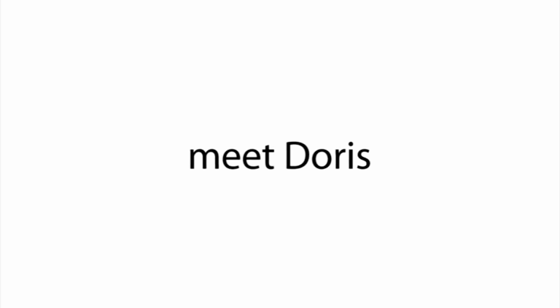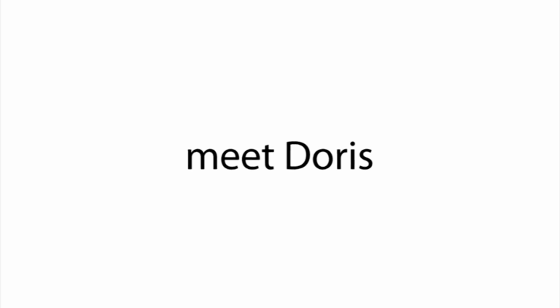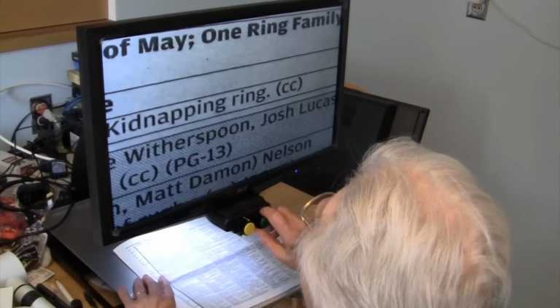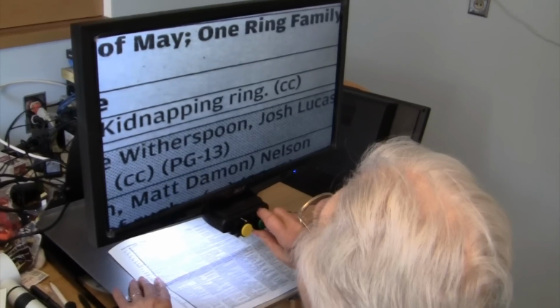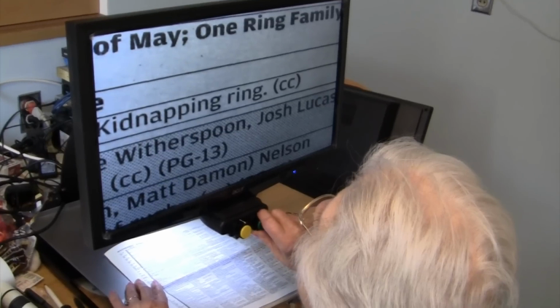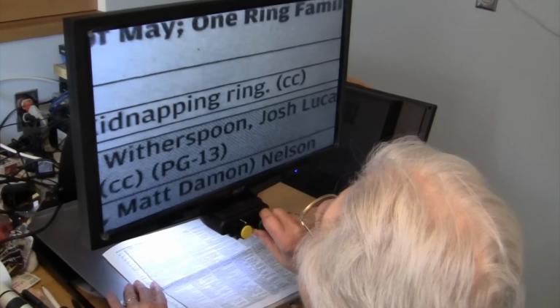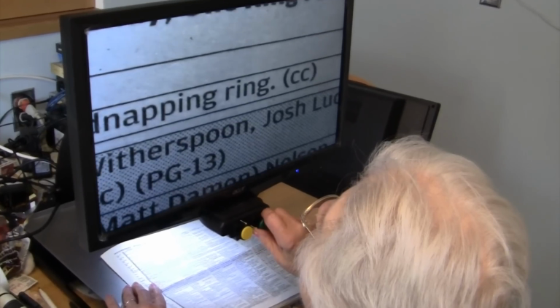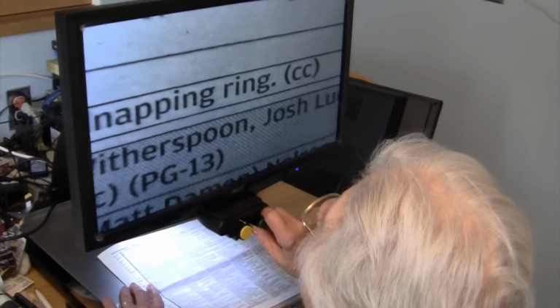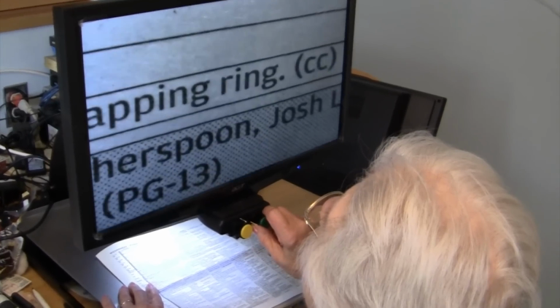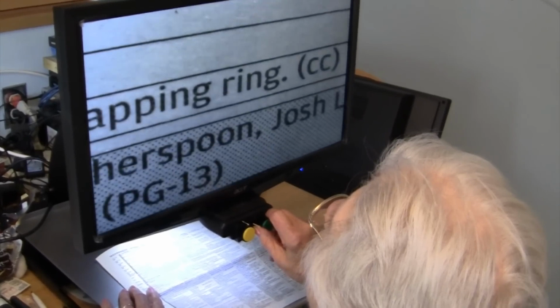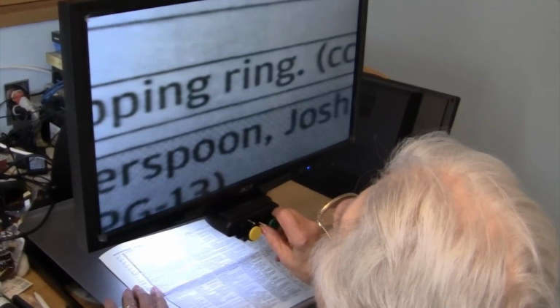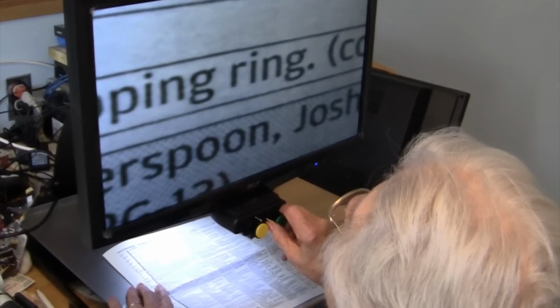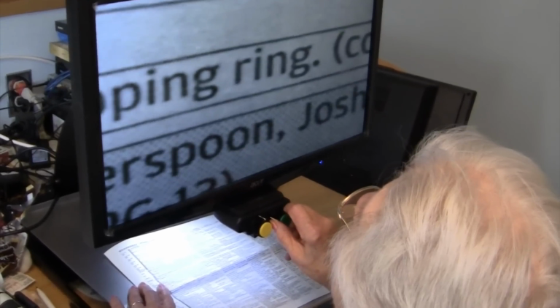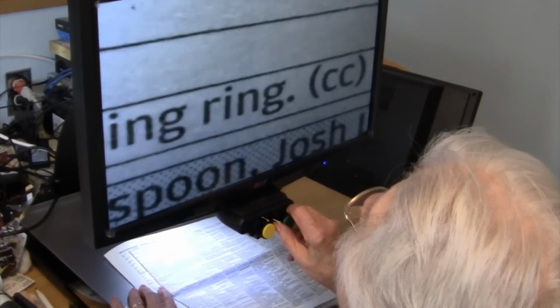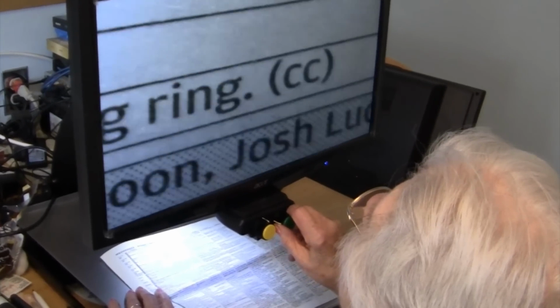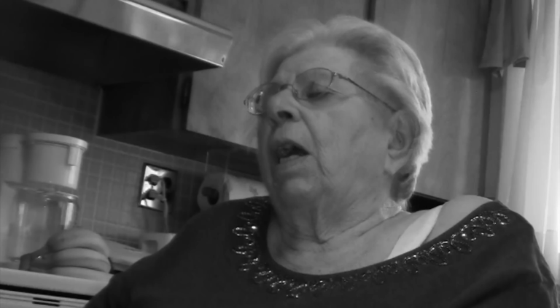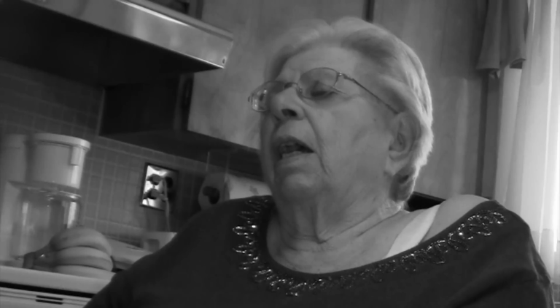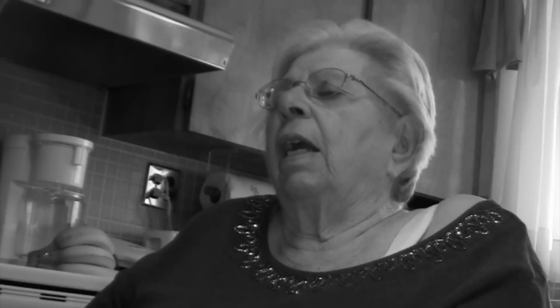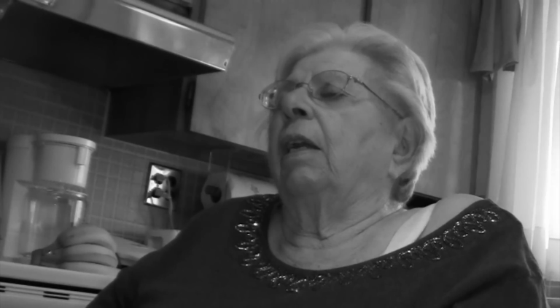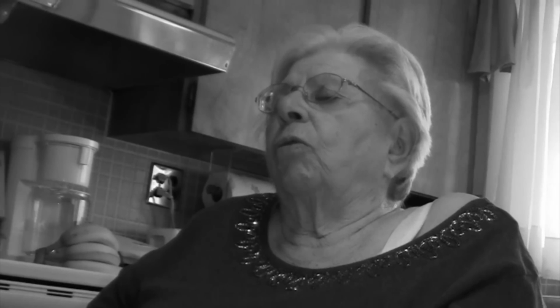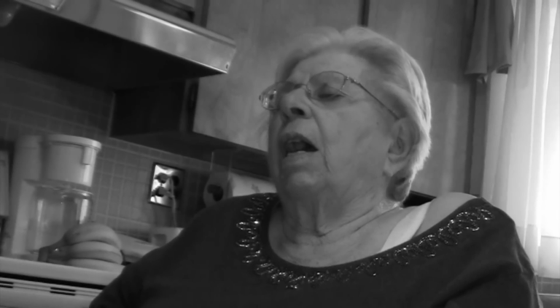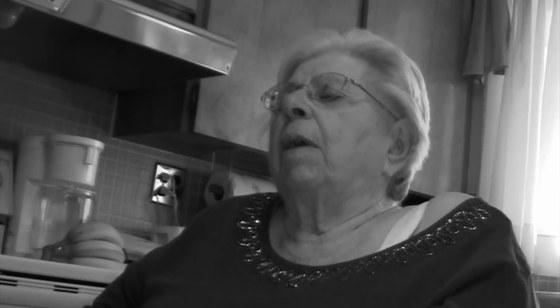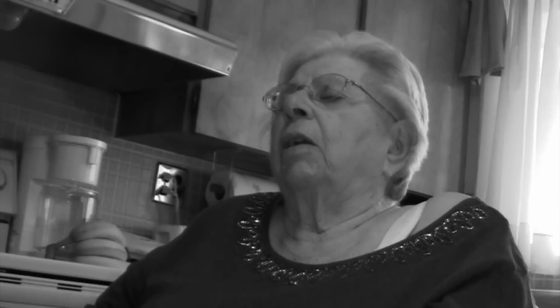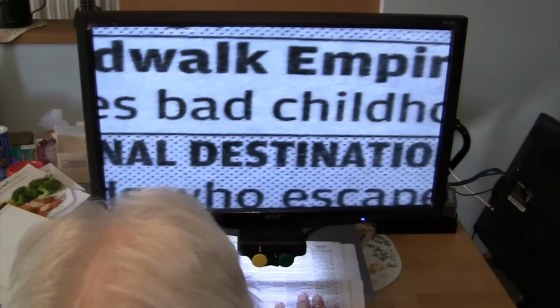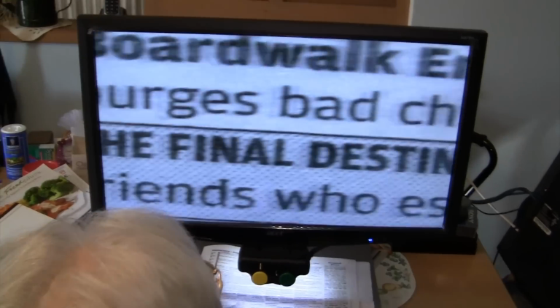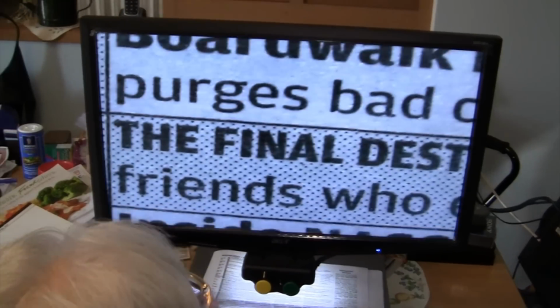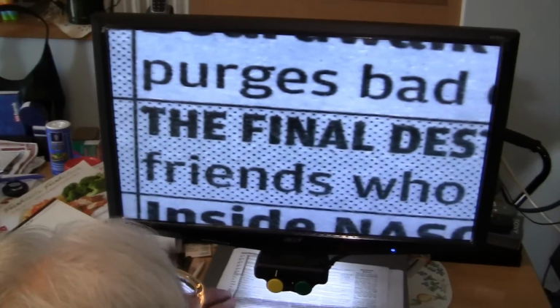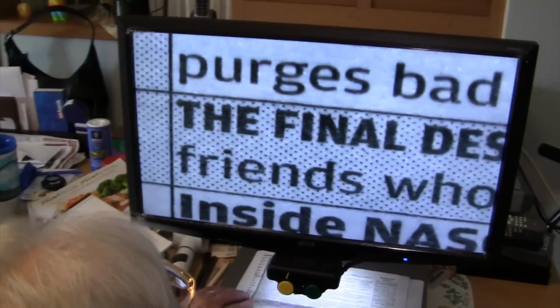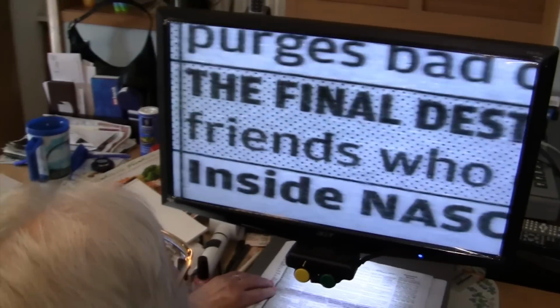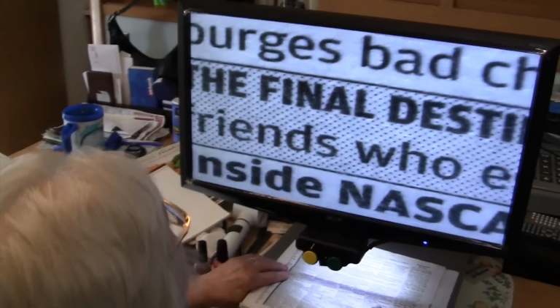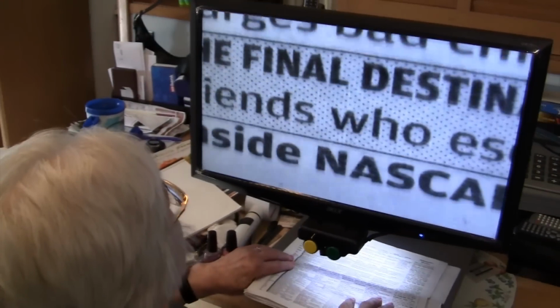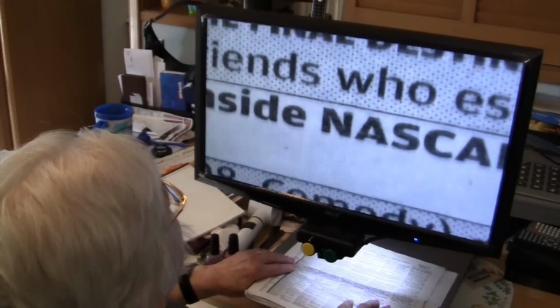I have wet macular degeneration in my right eye and dry macular degeneration in my left eye.